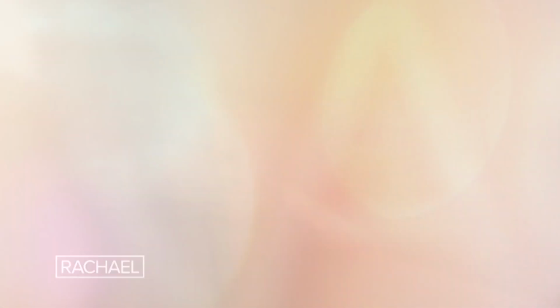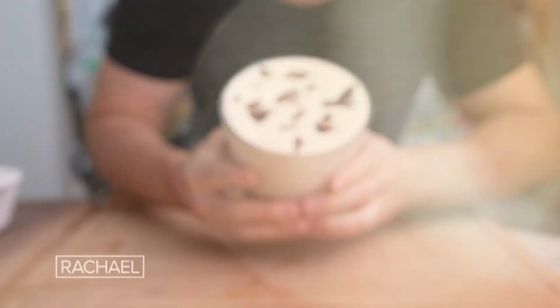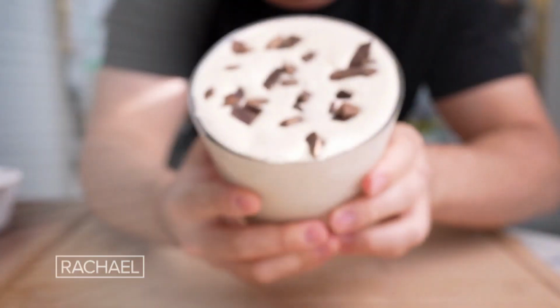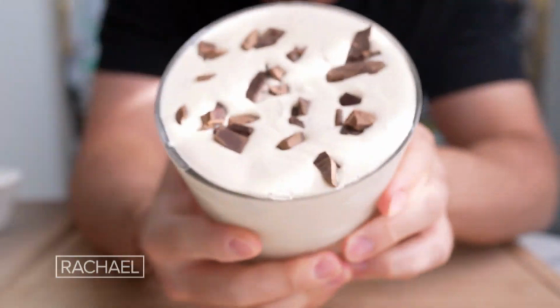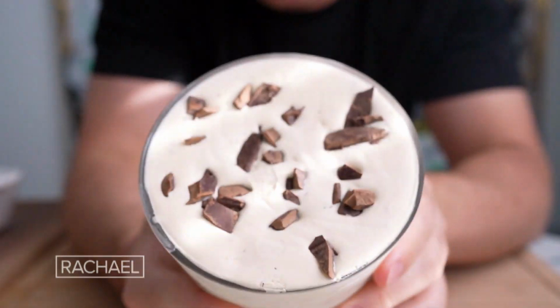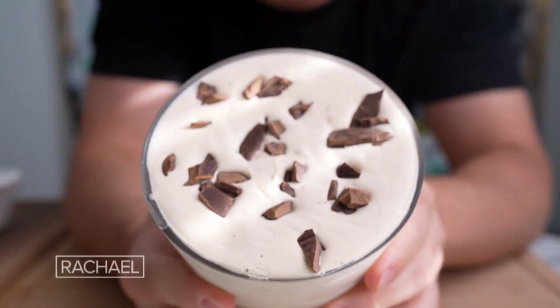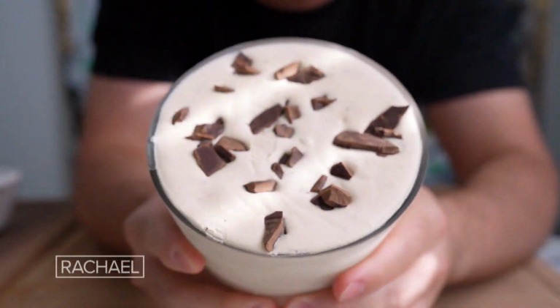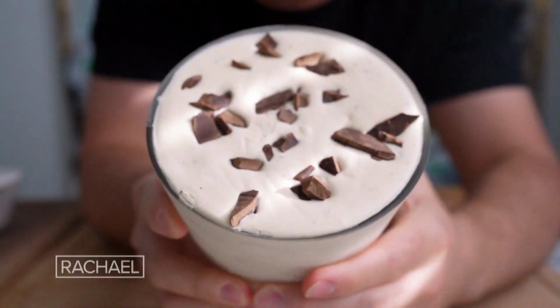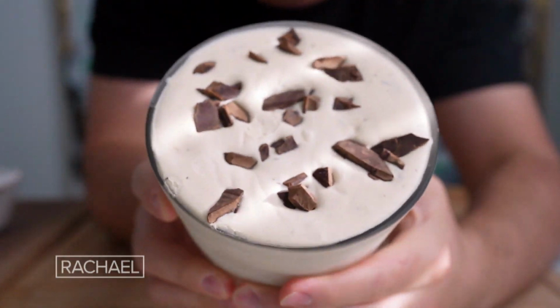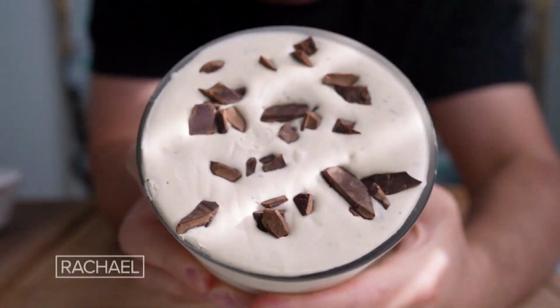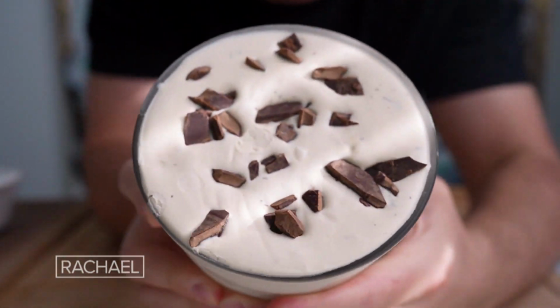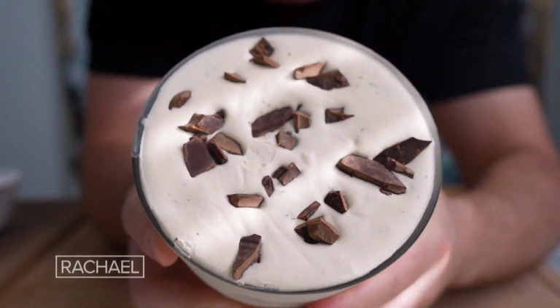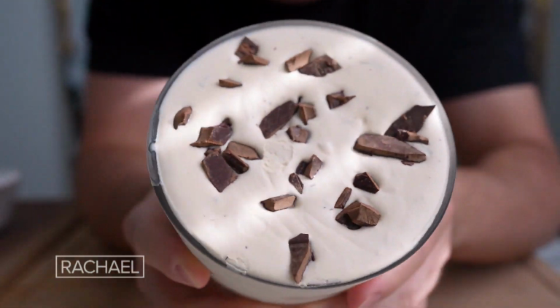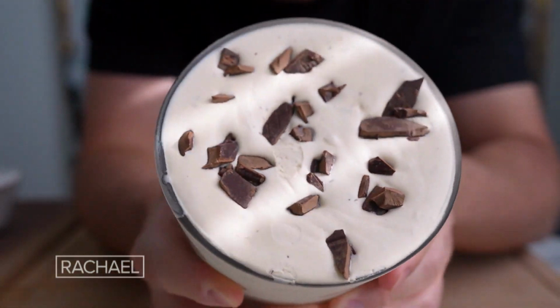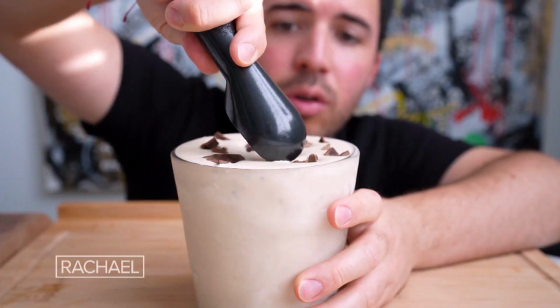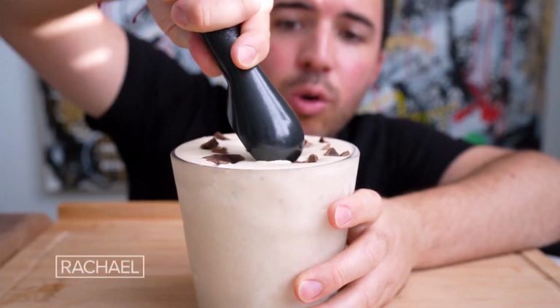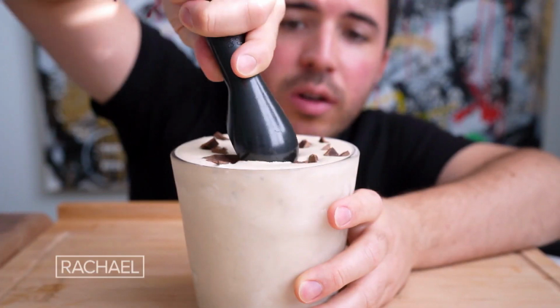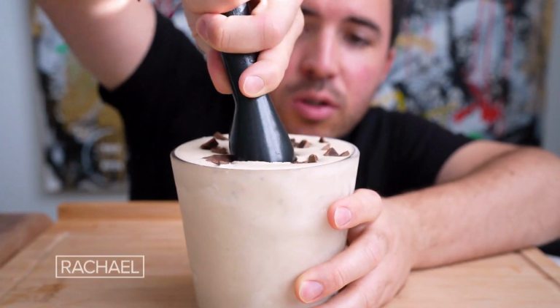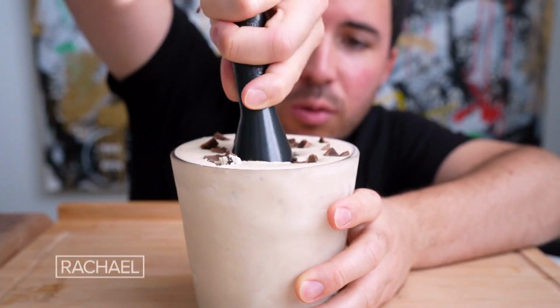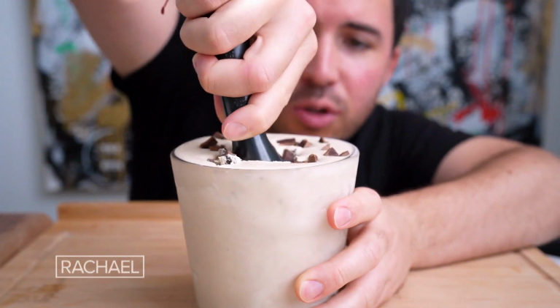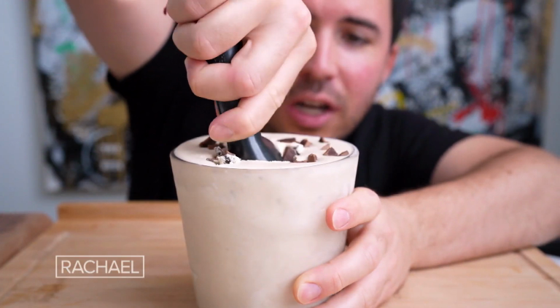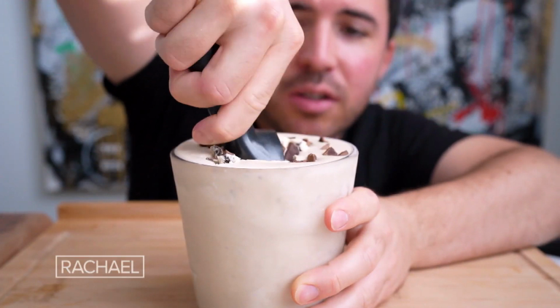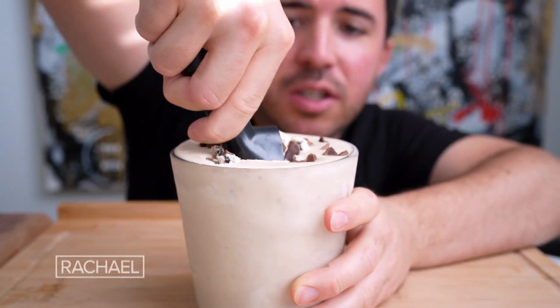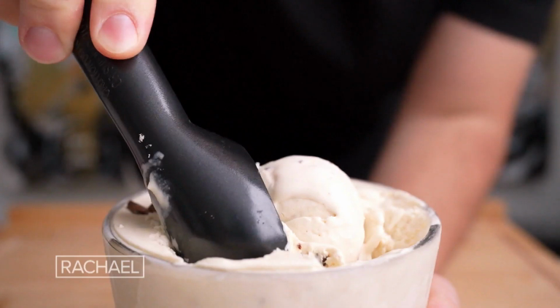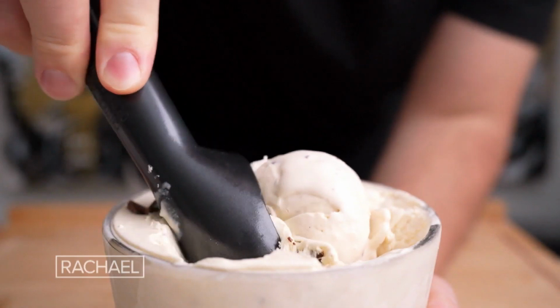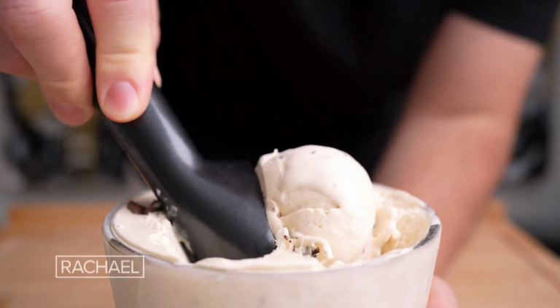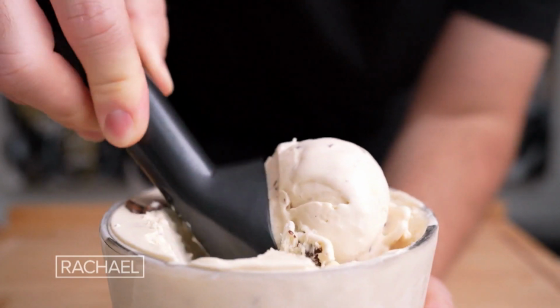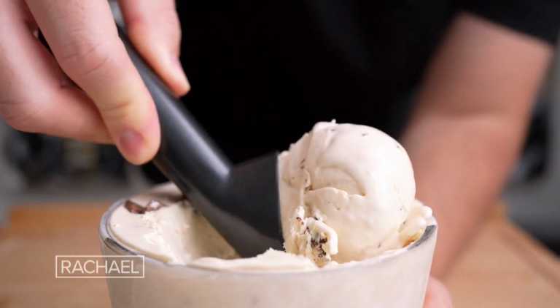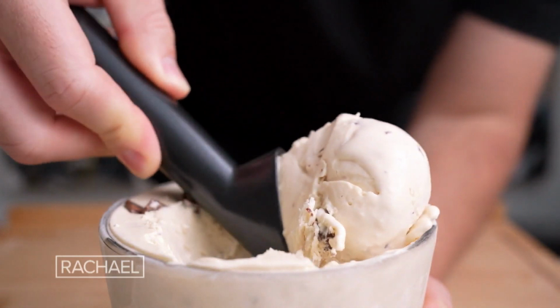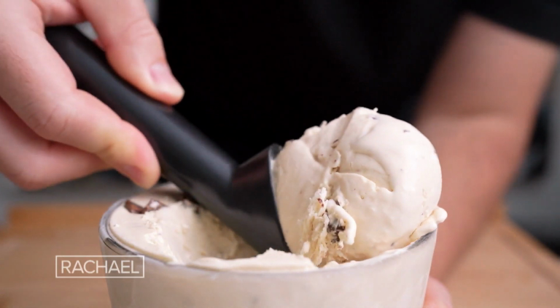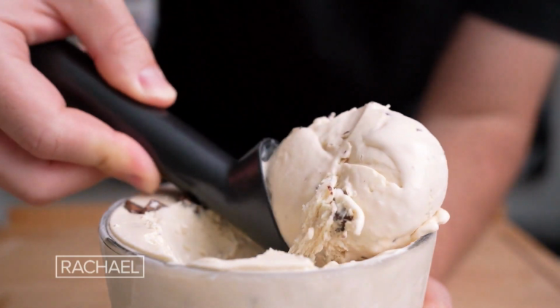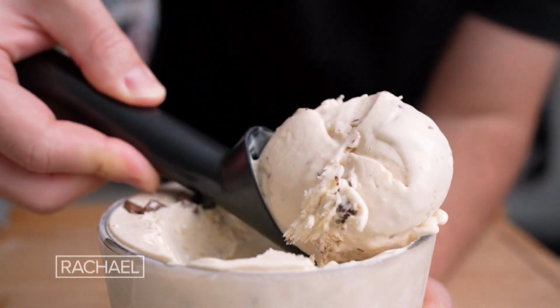Now that's absolutely gorgeous. Quick scoop to check consistency. So good.